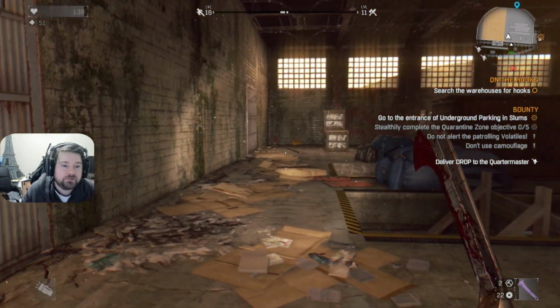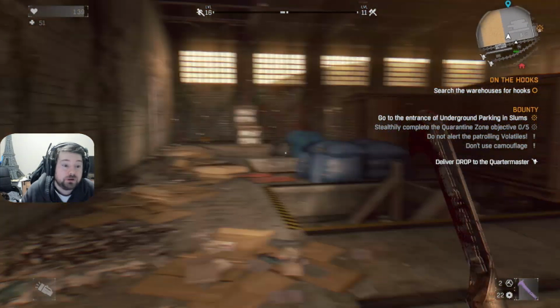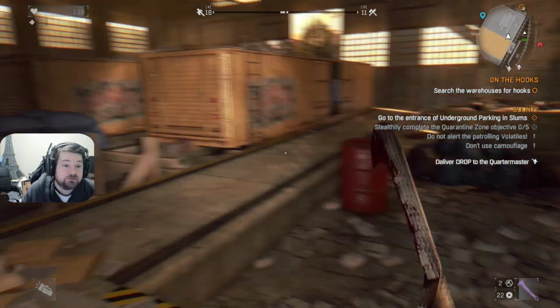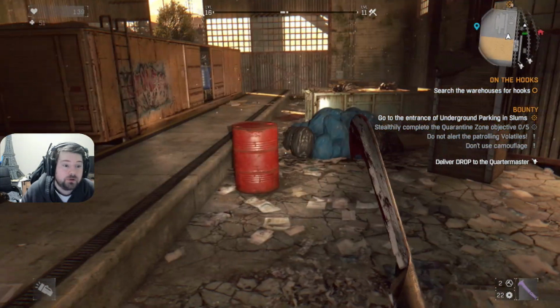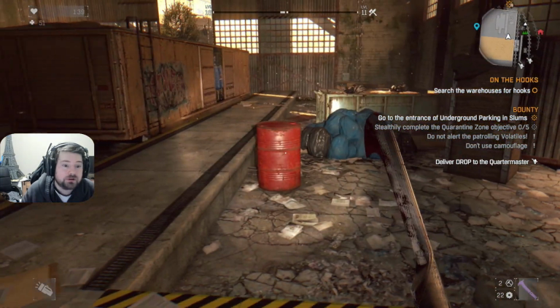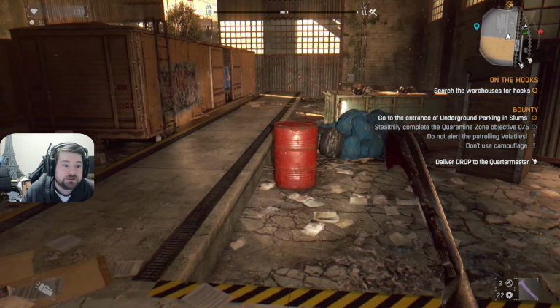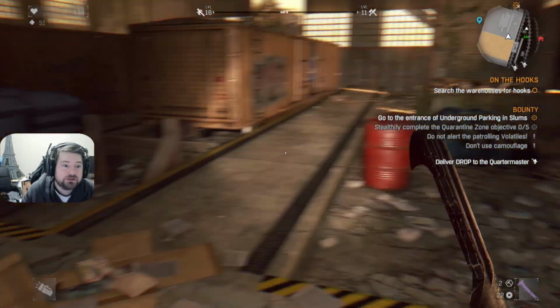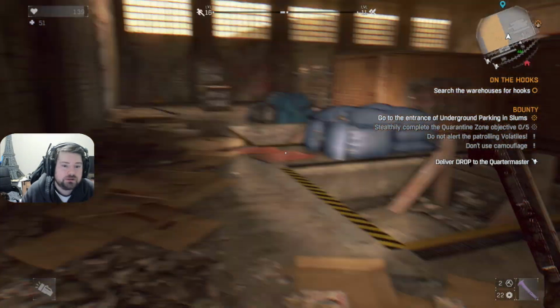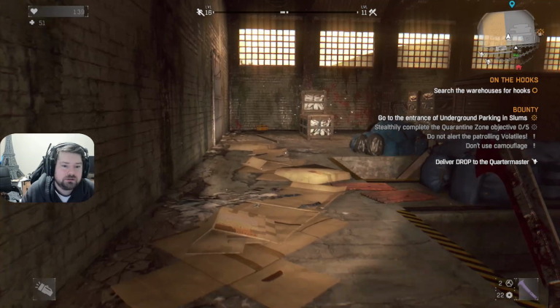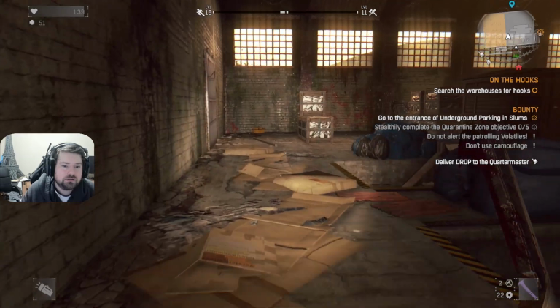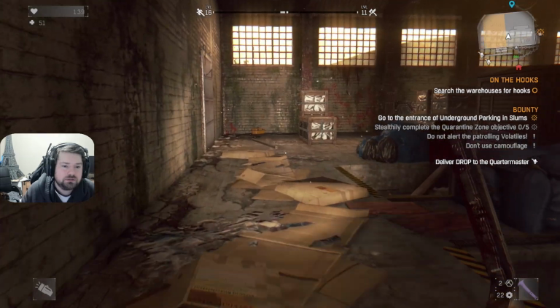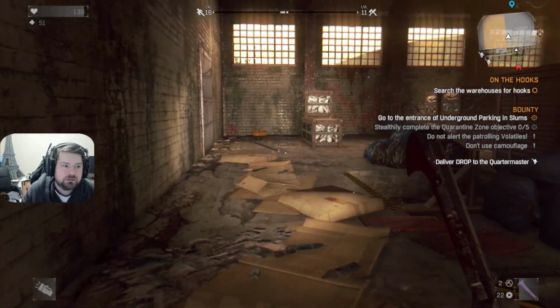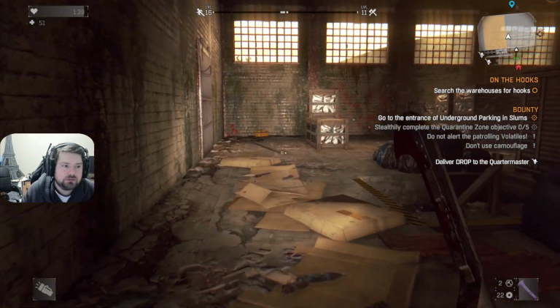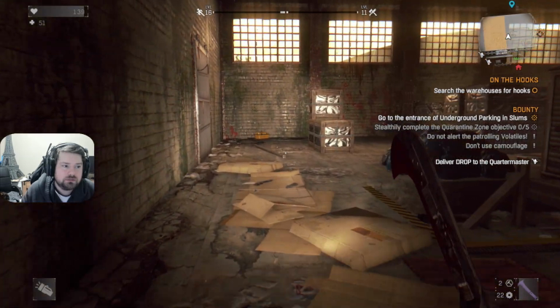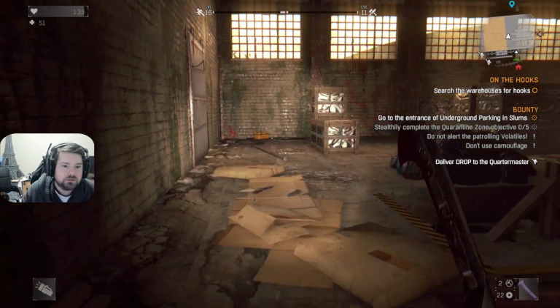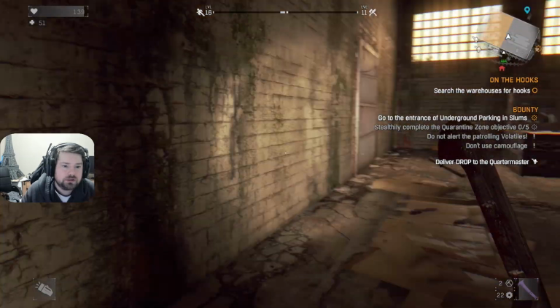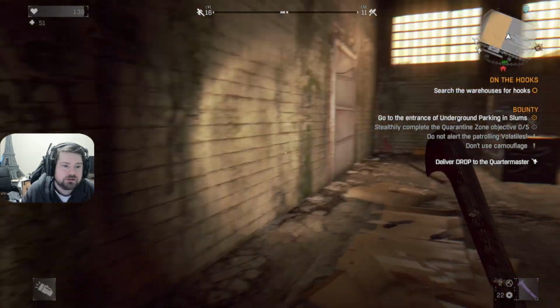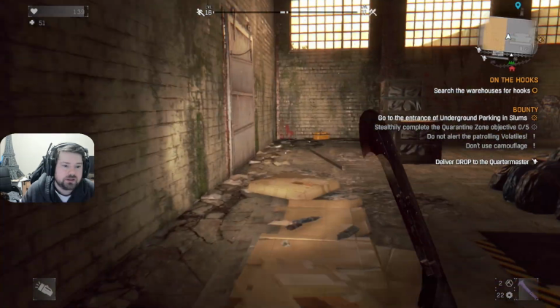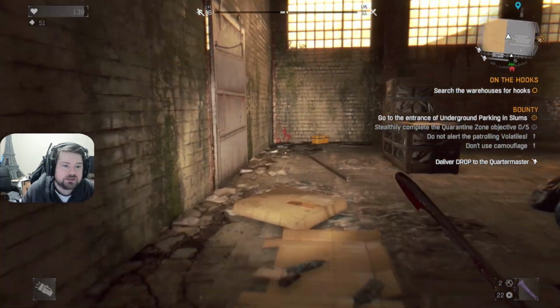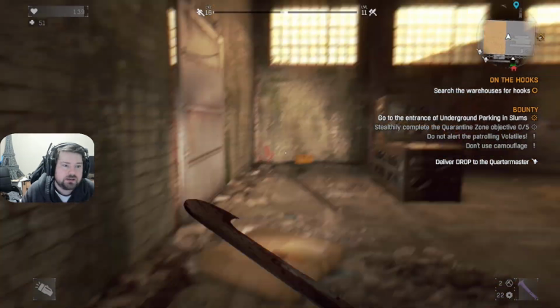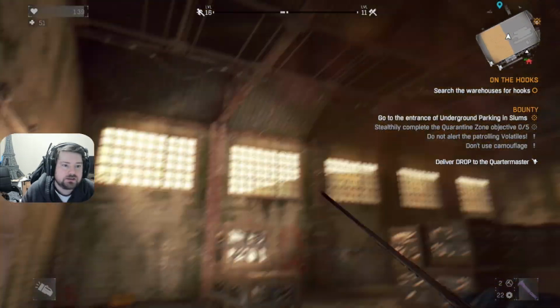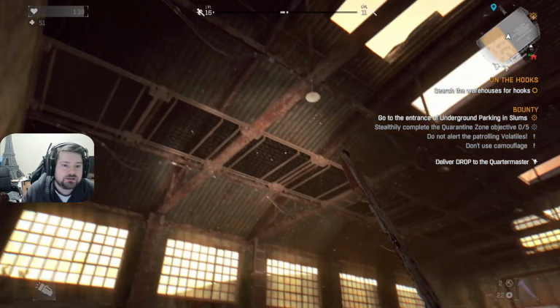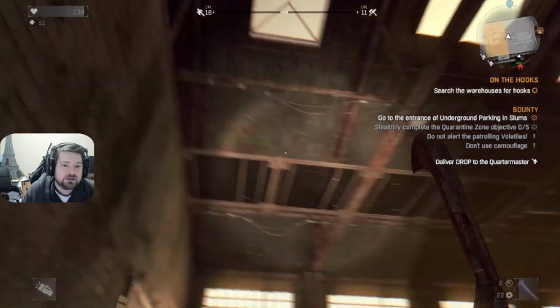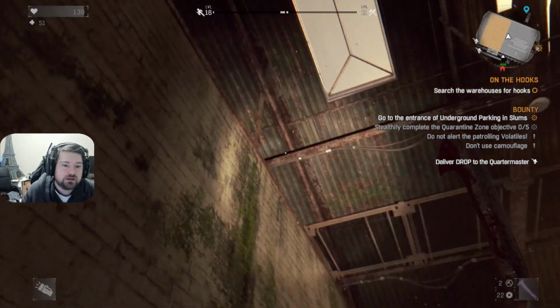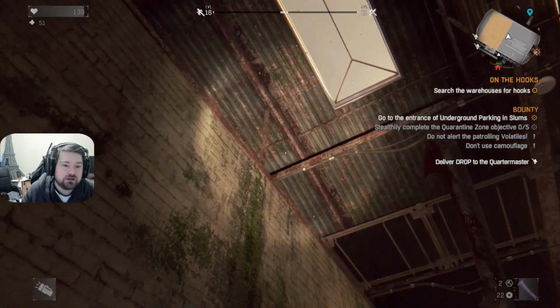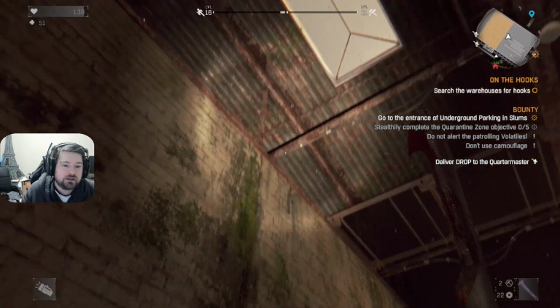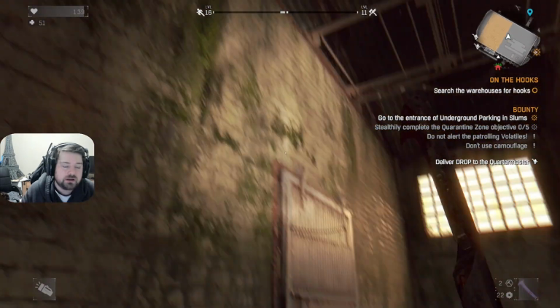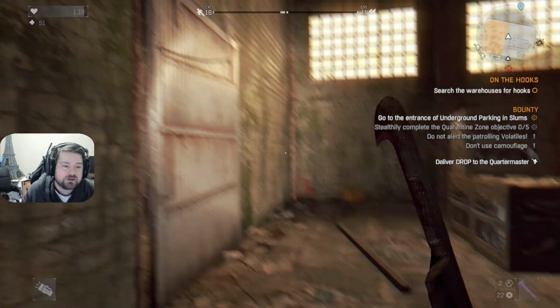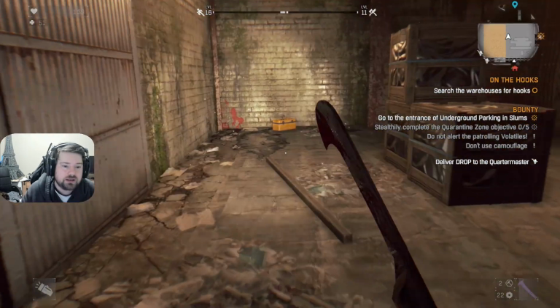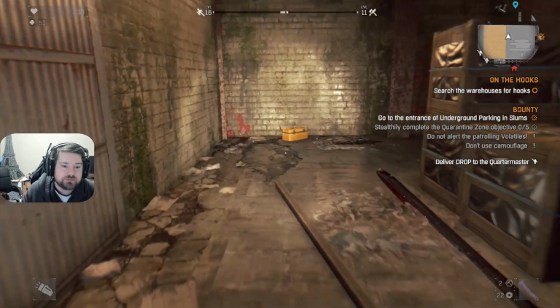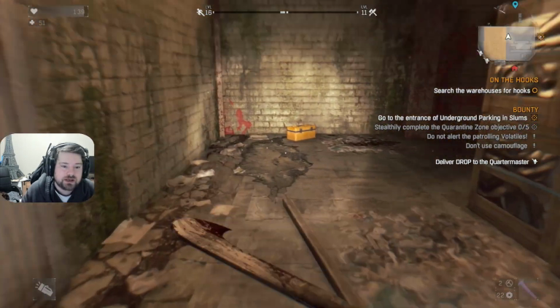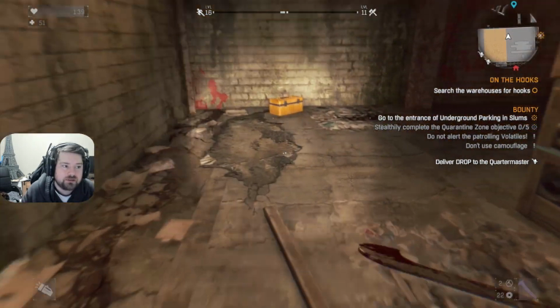We're looking for hooks. It's on the other side of this. I think I have to climb up to get in there.